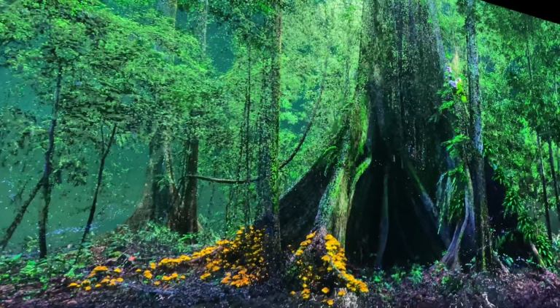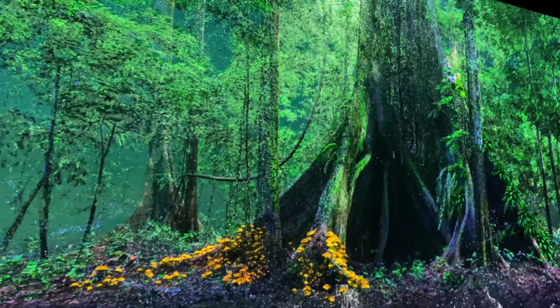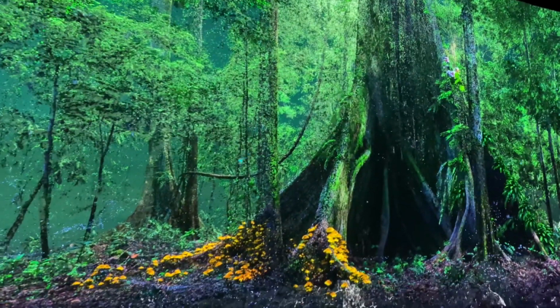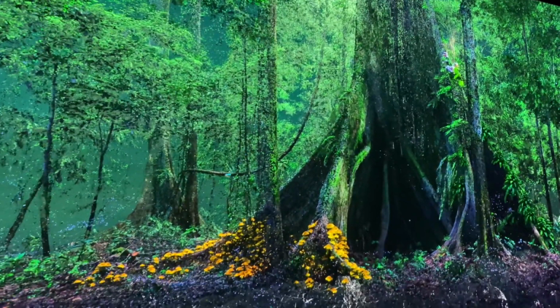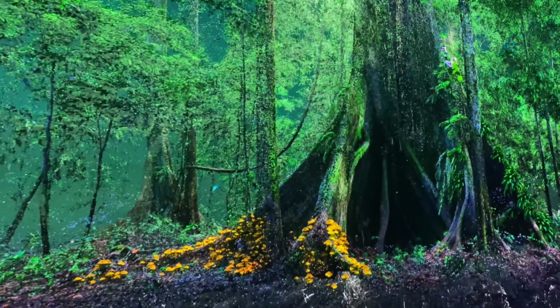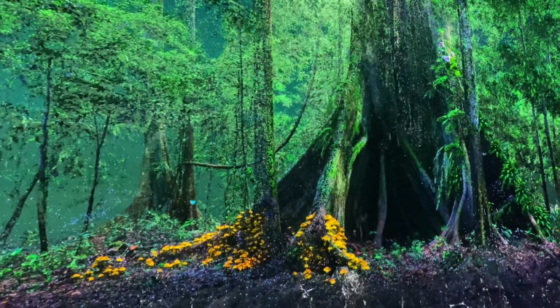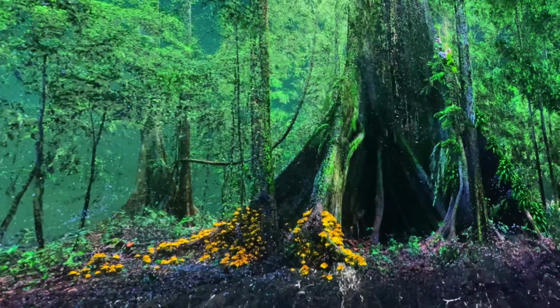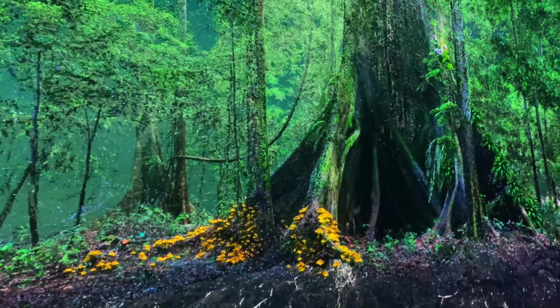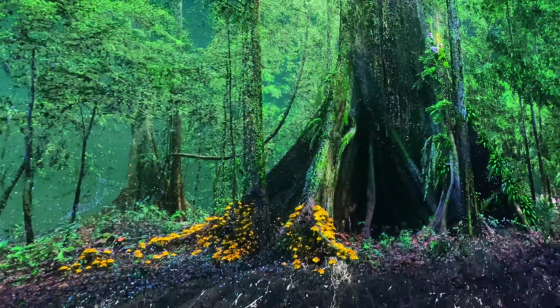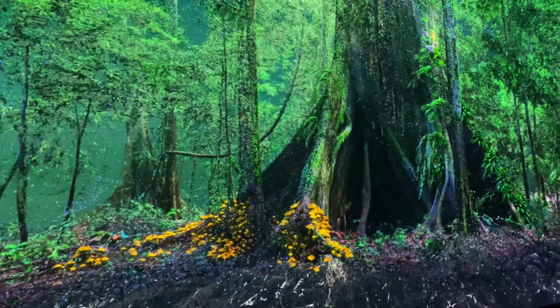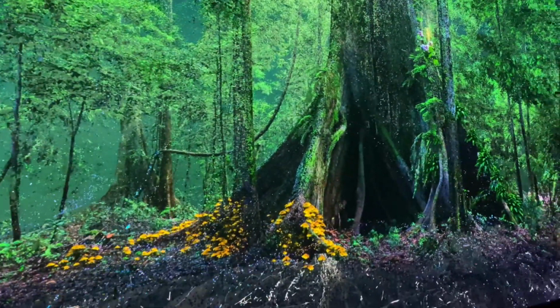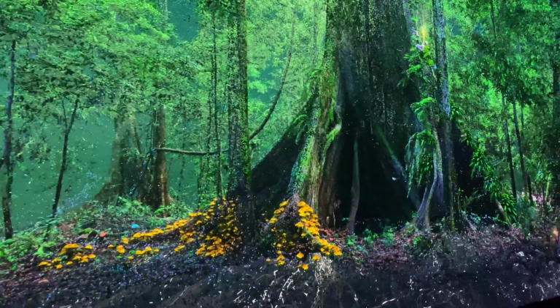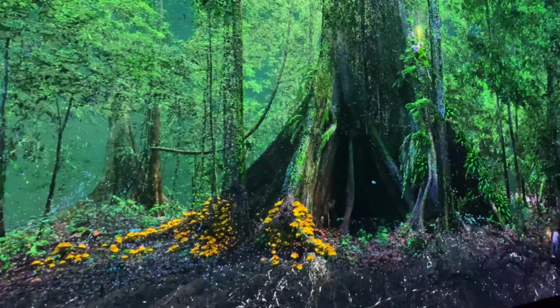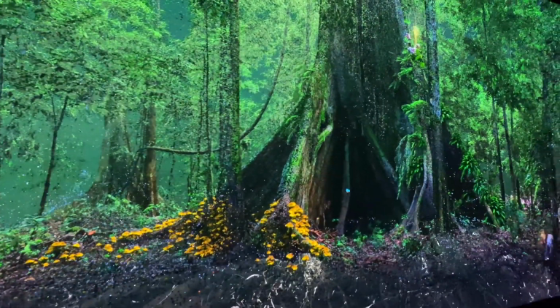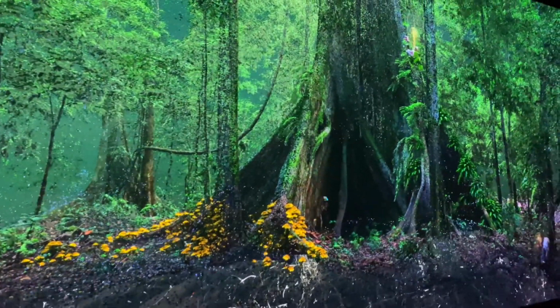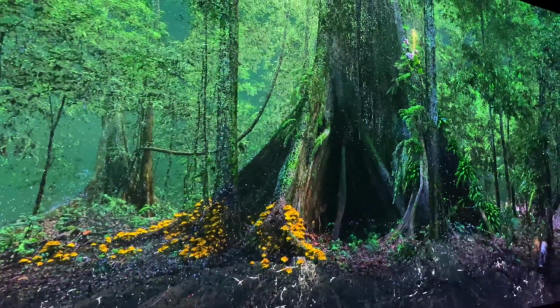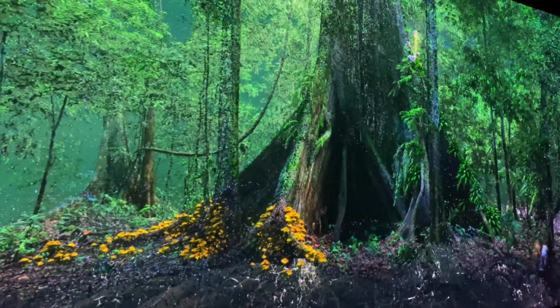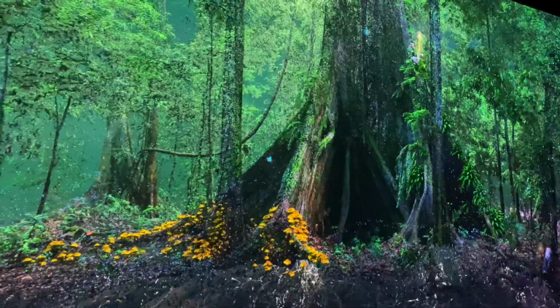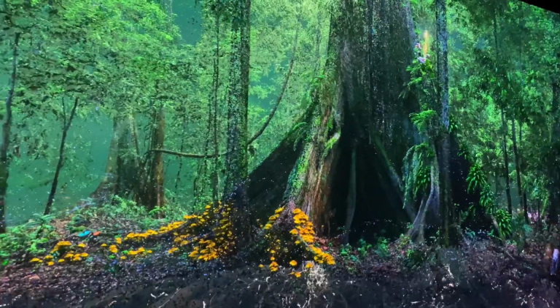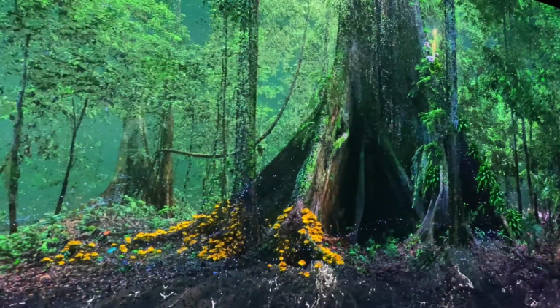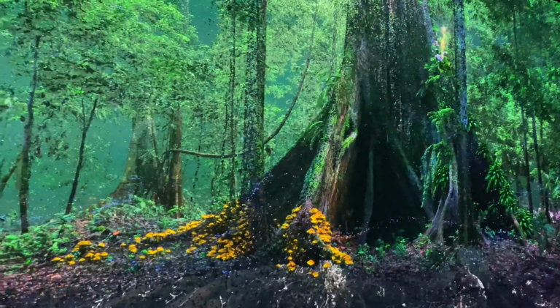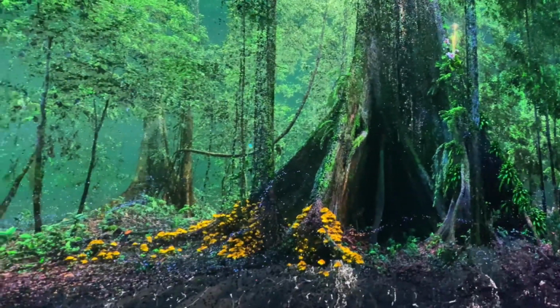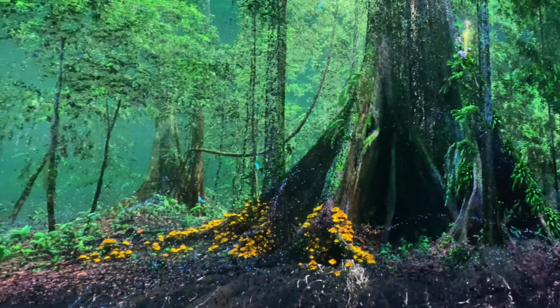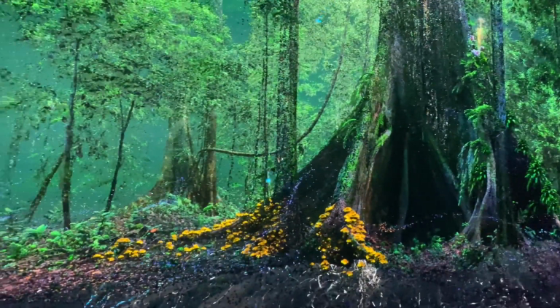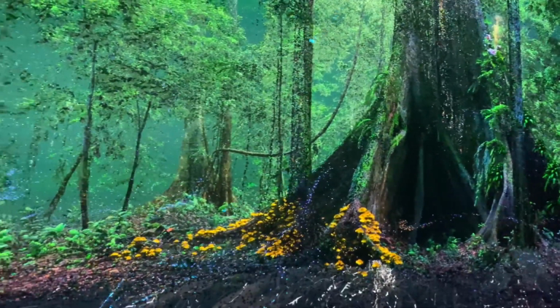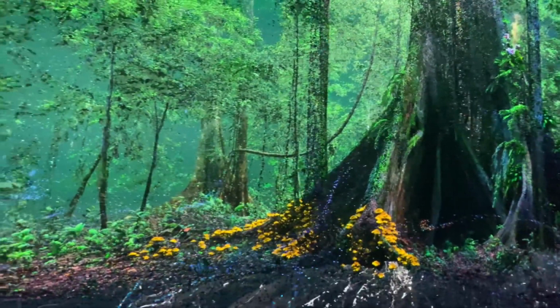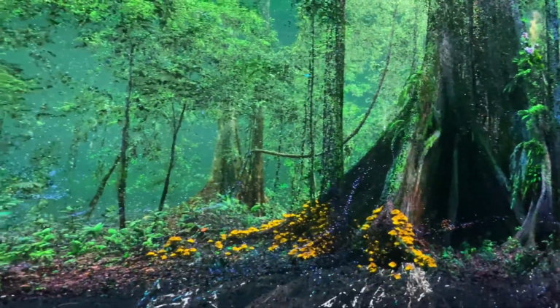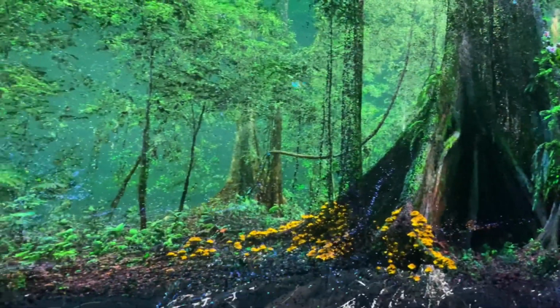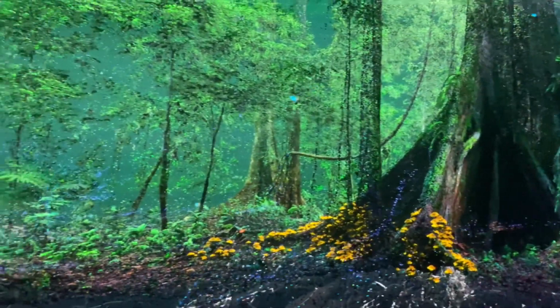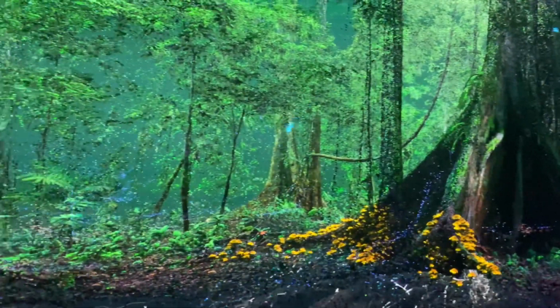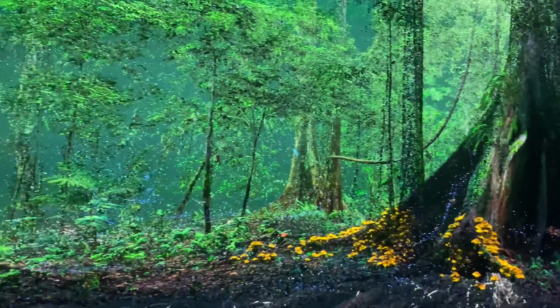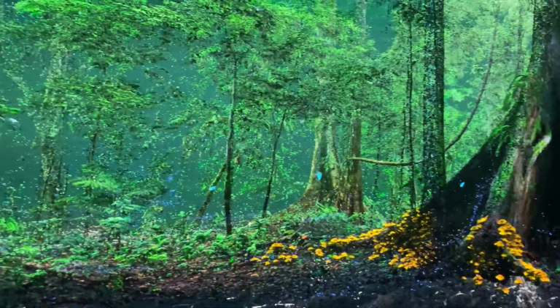Hear the sound of a calm forest and the sound of the birds in the air. So refreshing, isn't it?